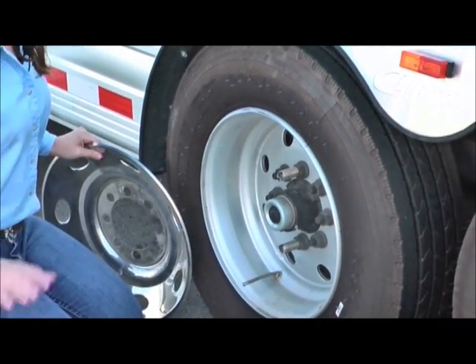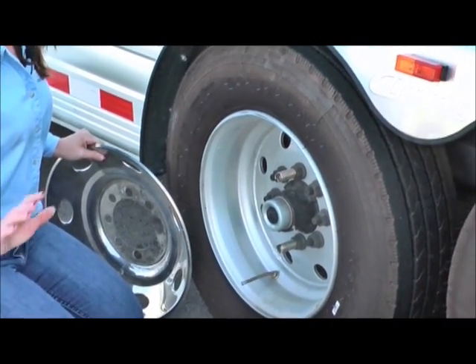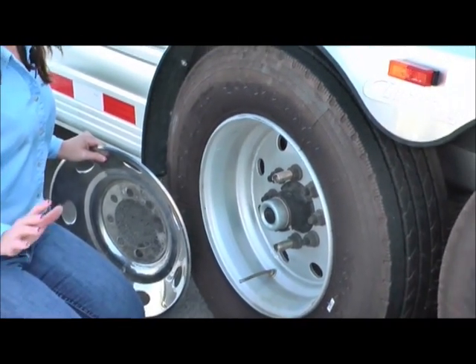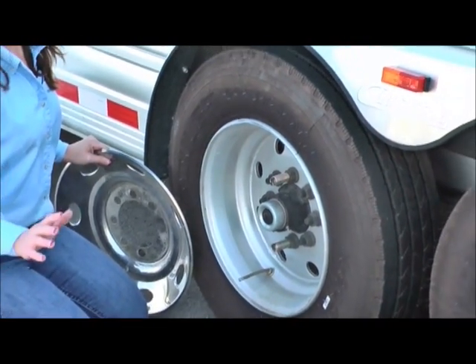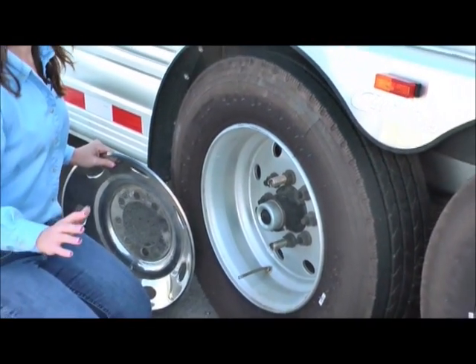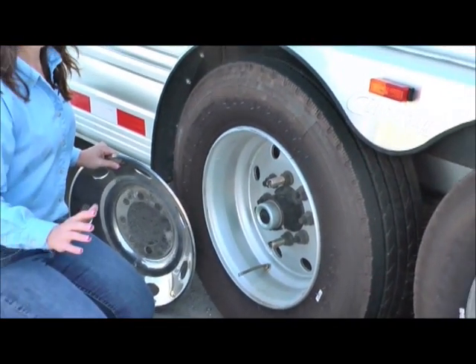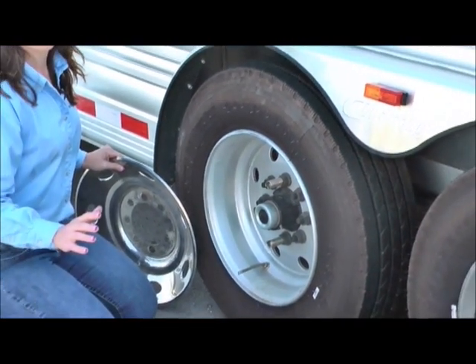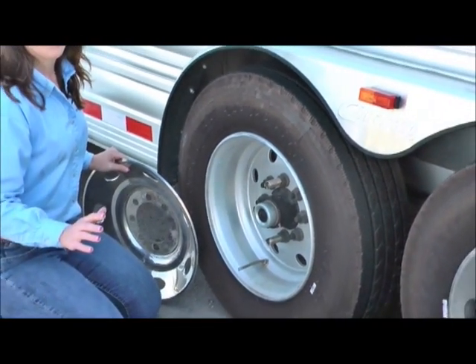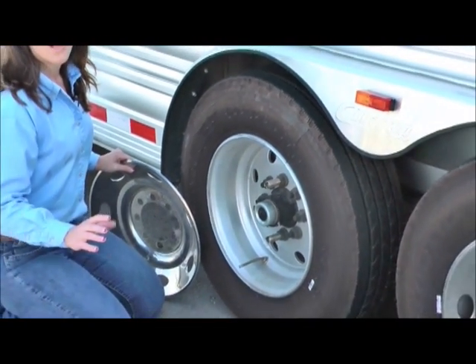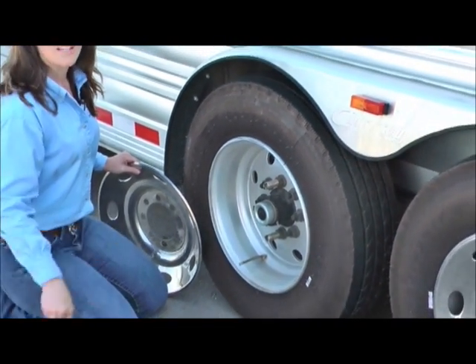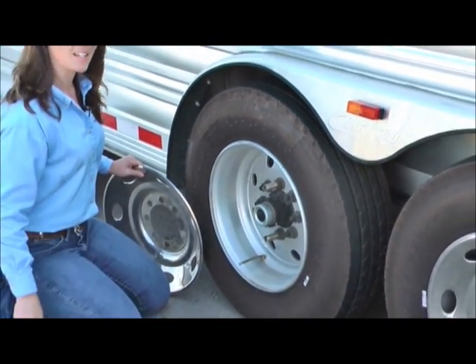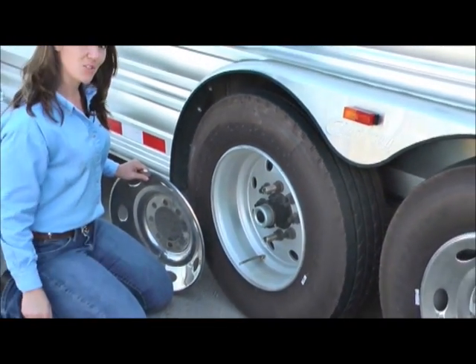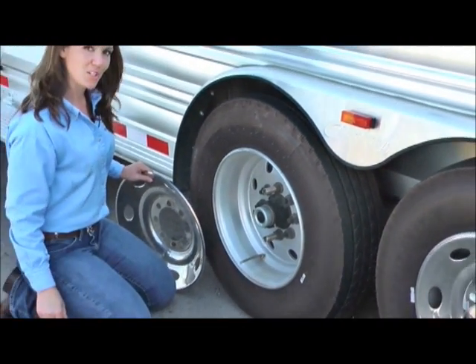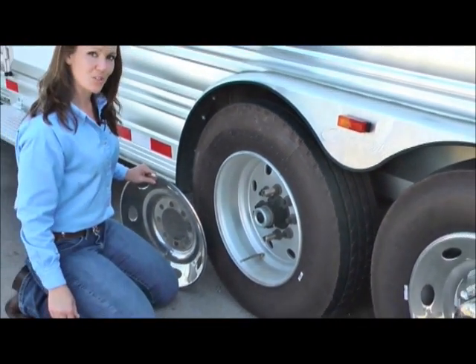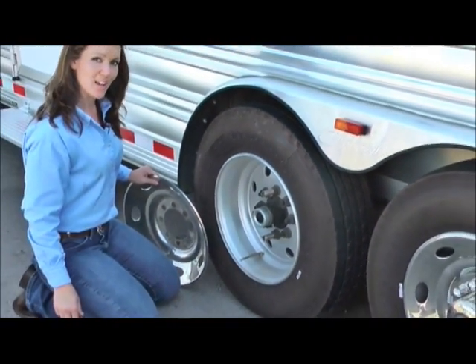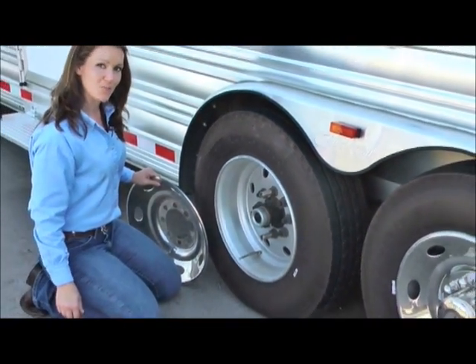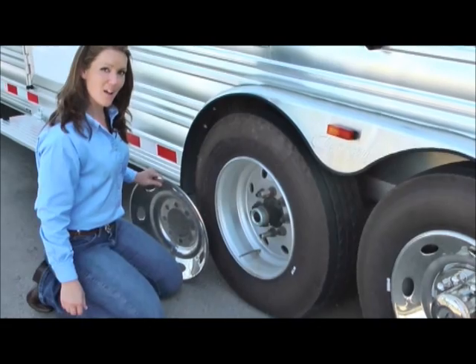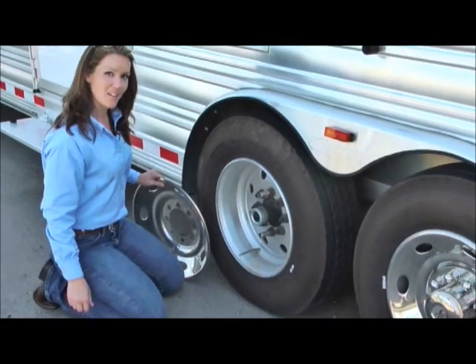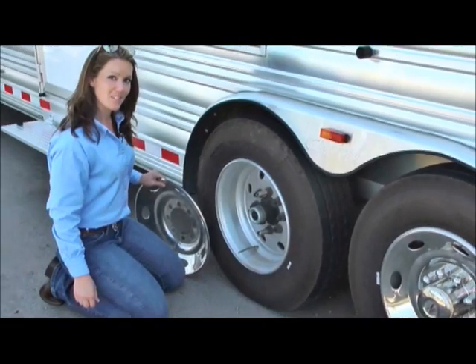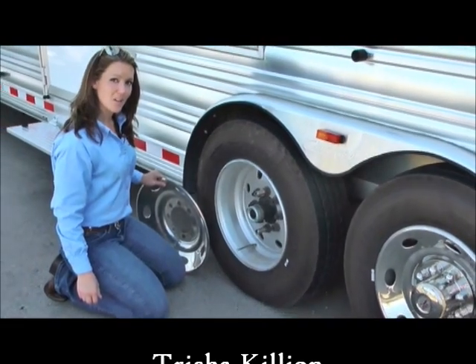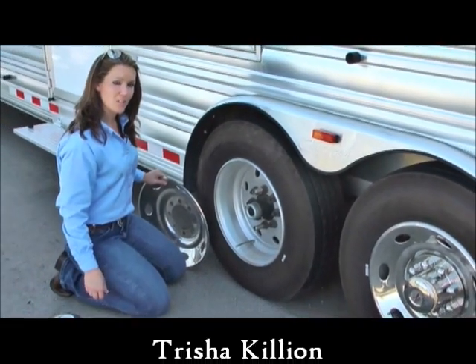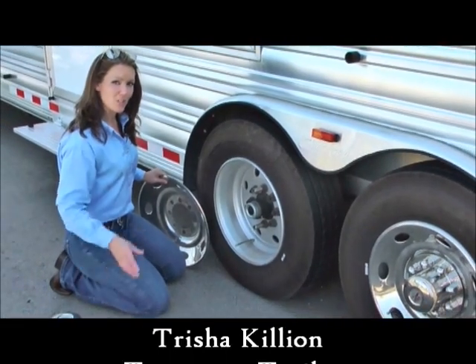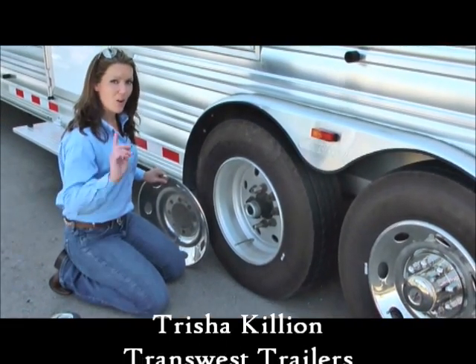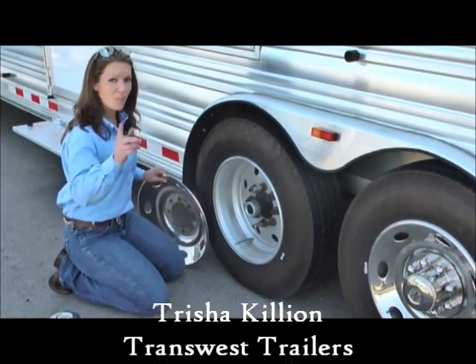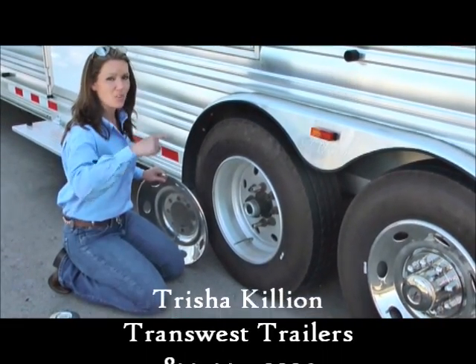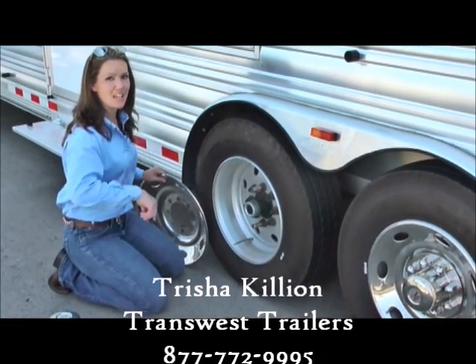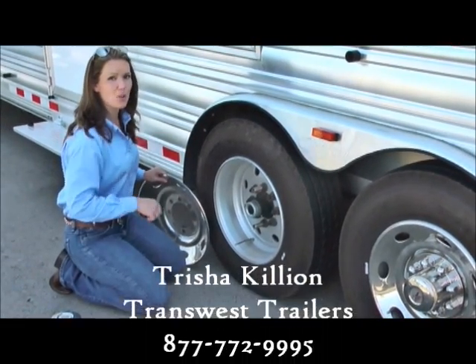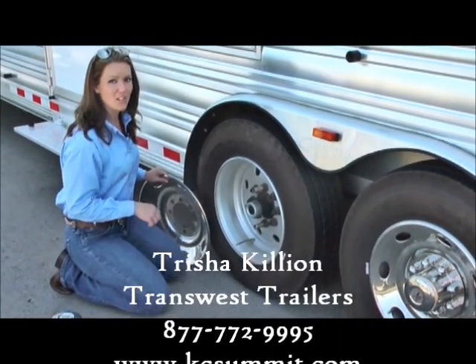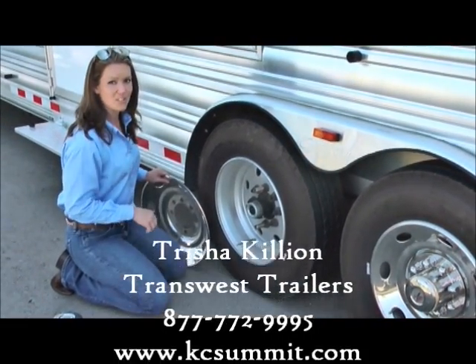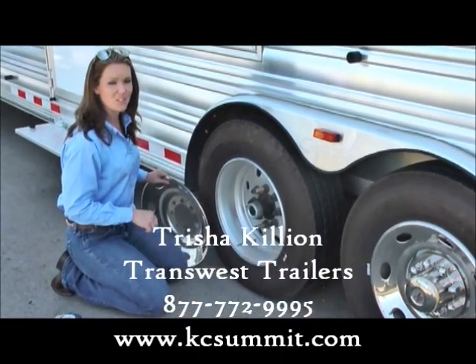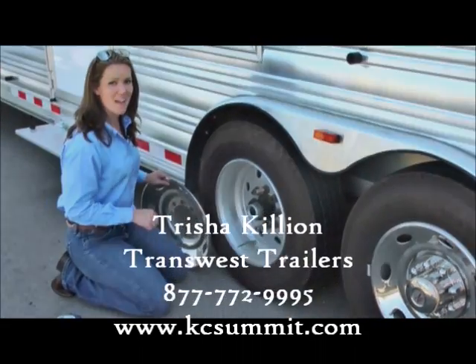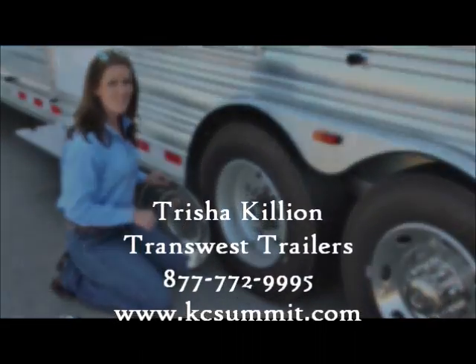I hope that tip helps. Again, it's Tricia with TransWest. Be sure to call me with any questions you have.